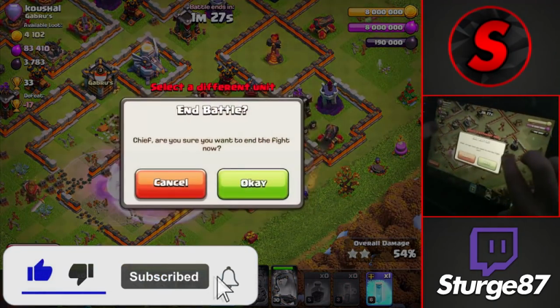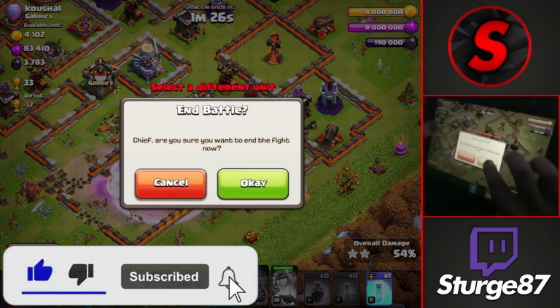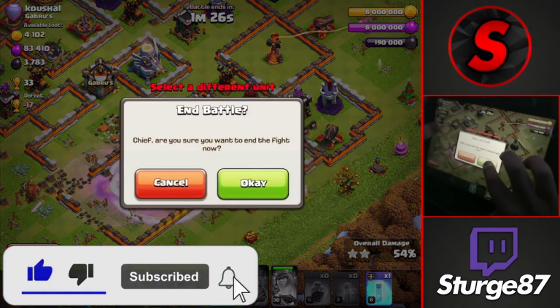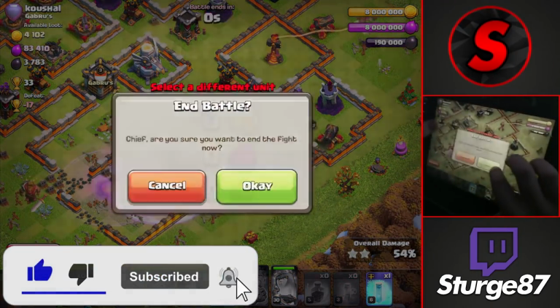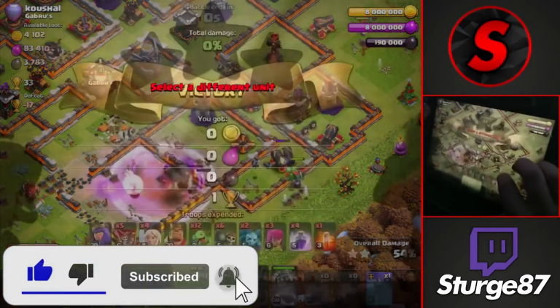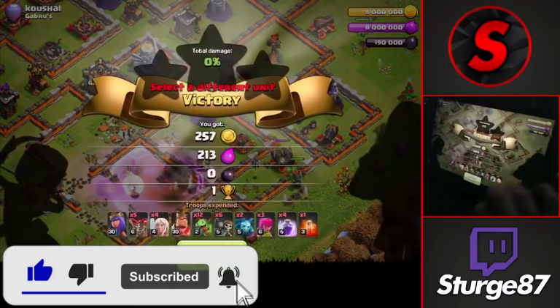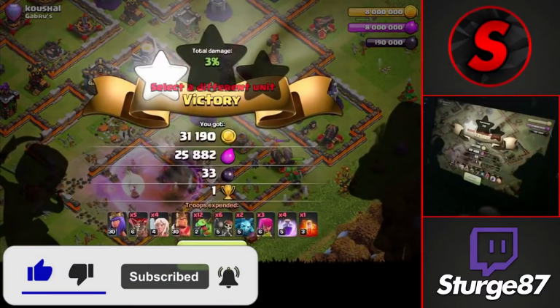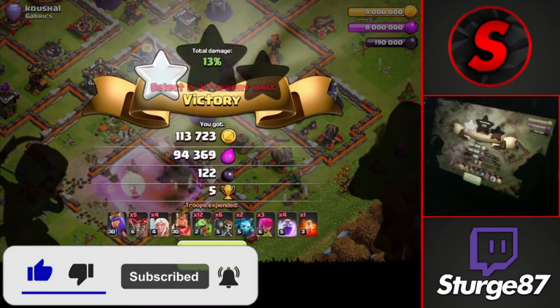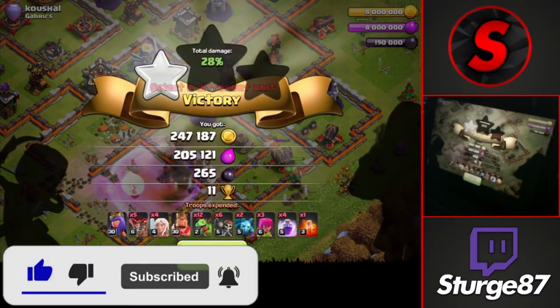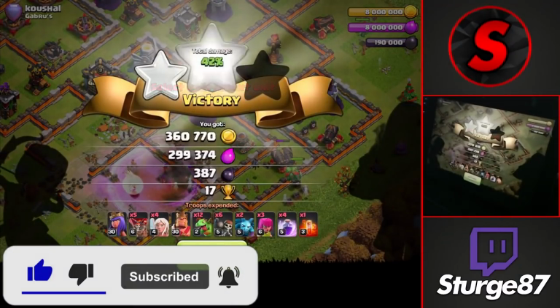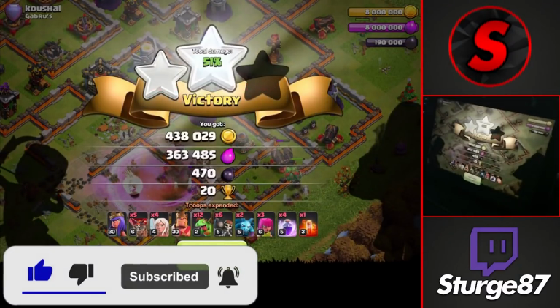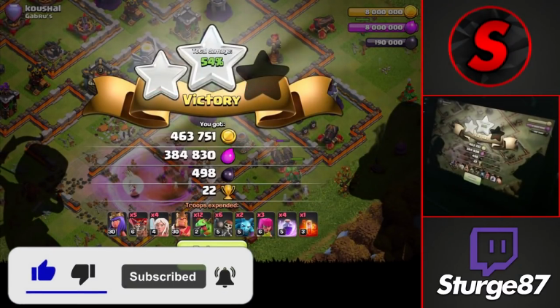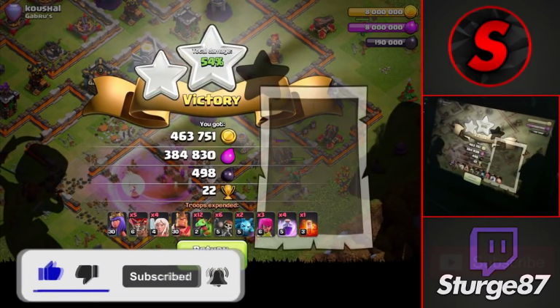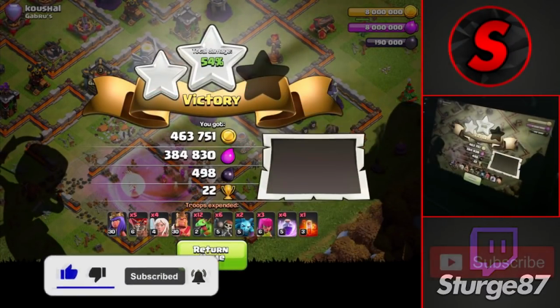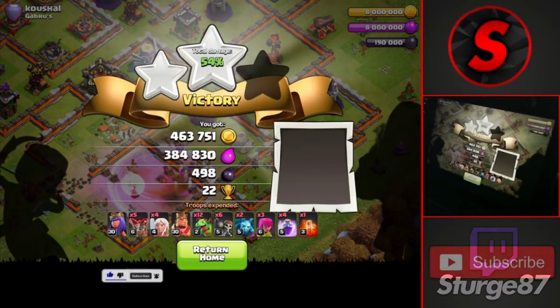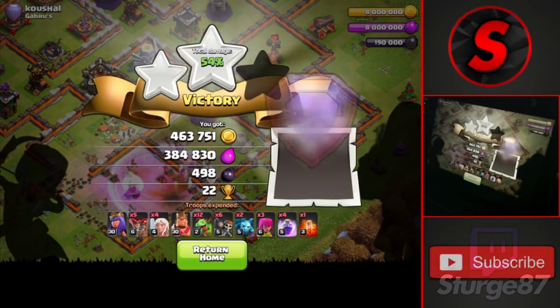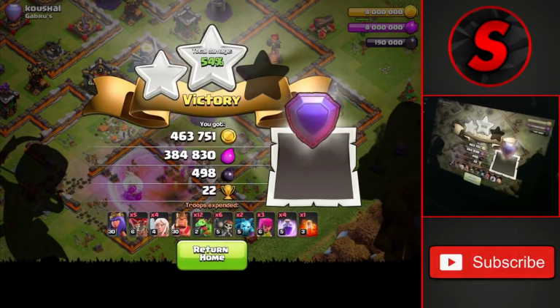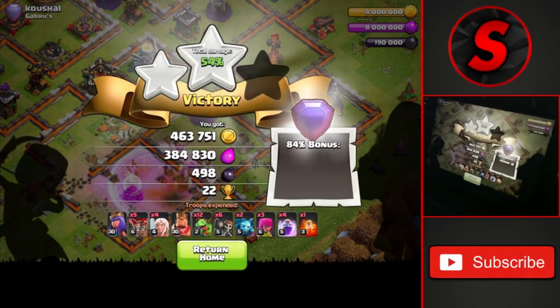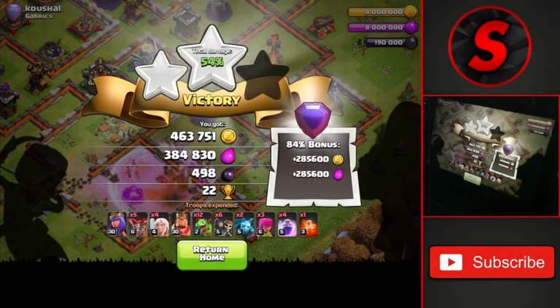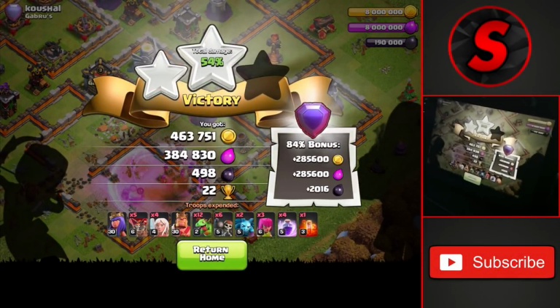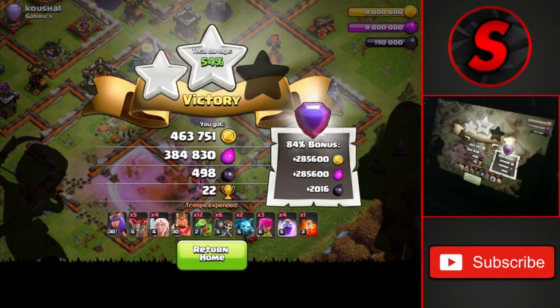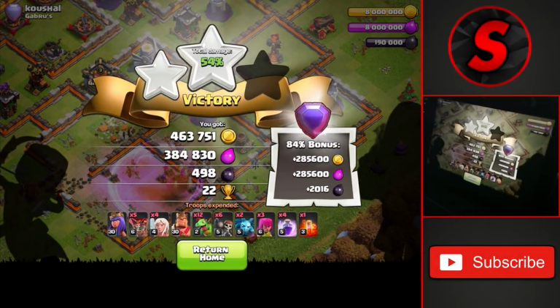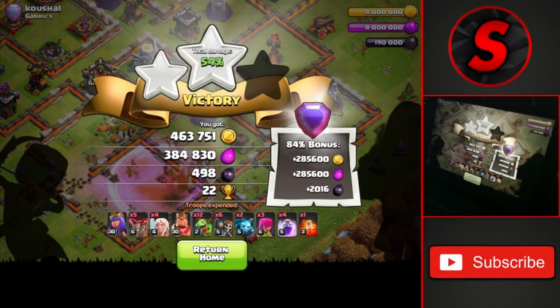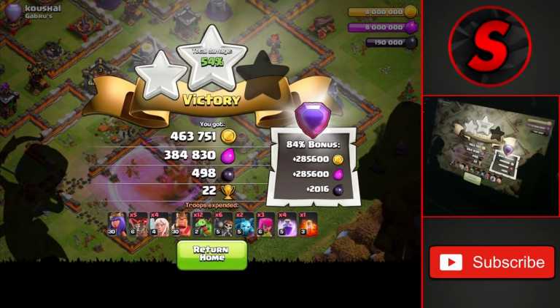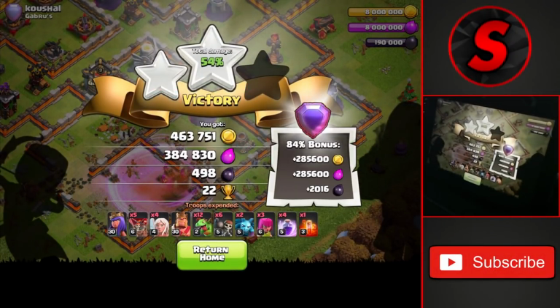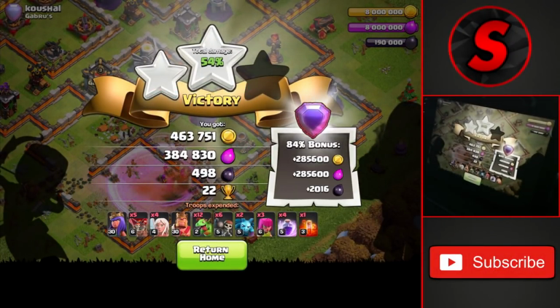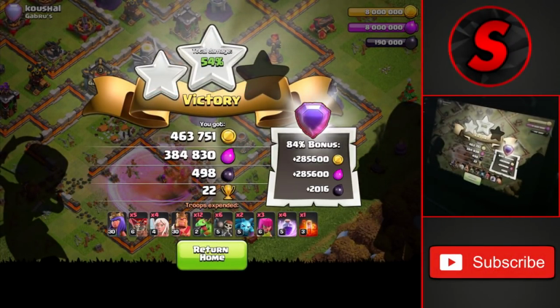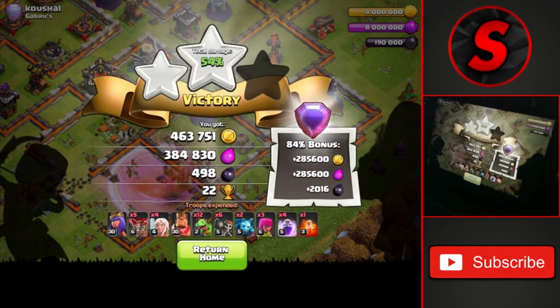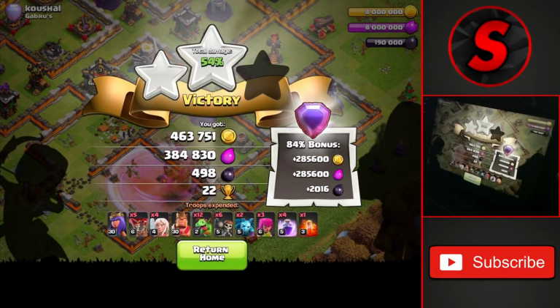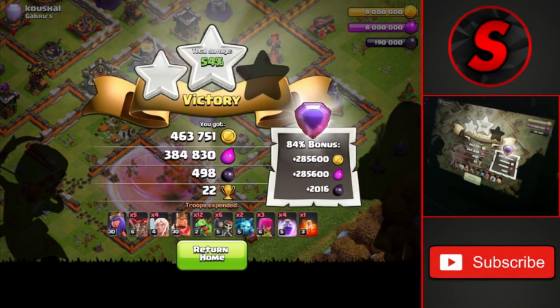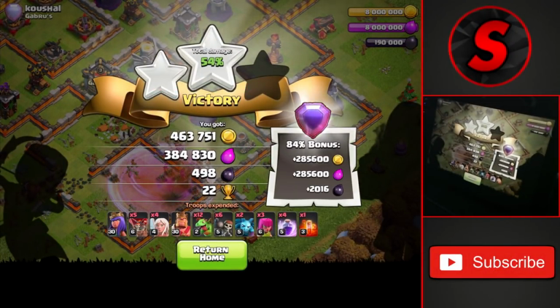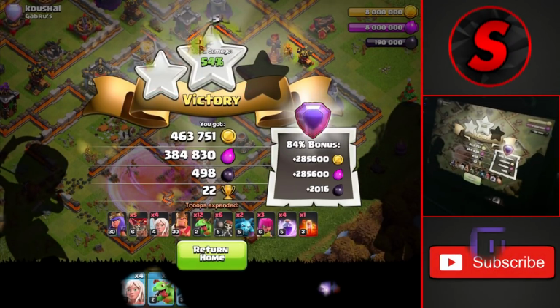Getting the 2-star — a very easy 2-star on the Town Hall 11 for 22 trophies.